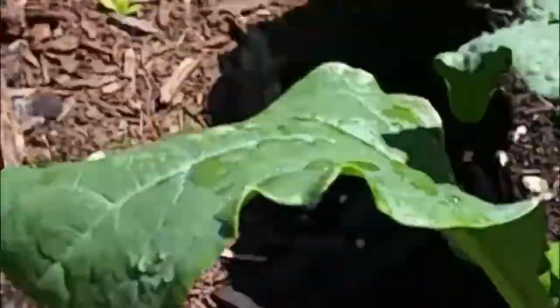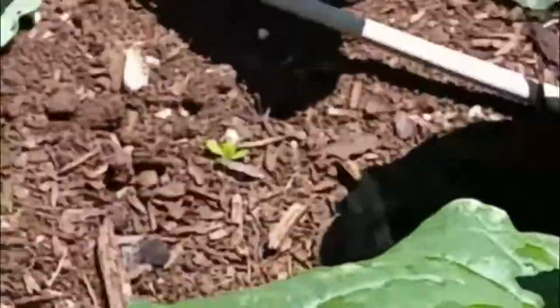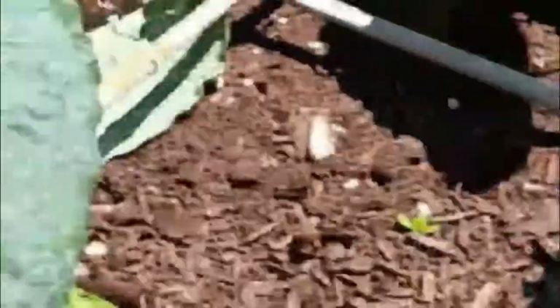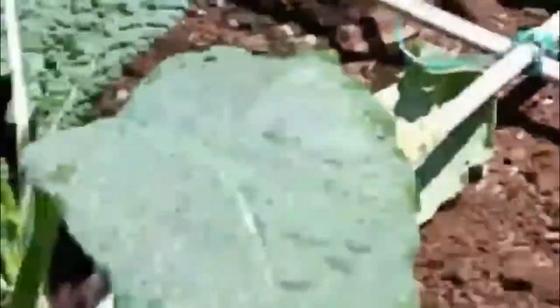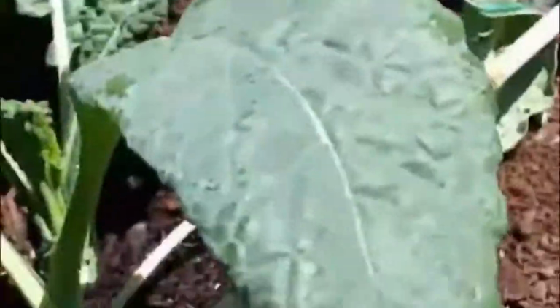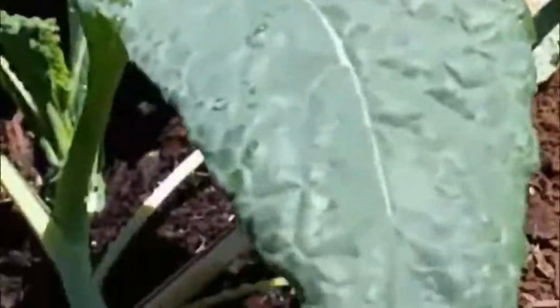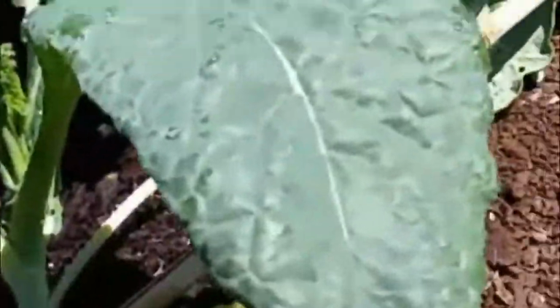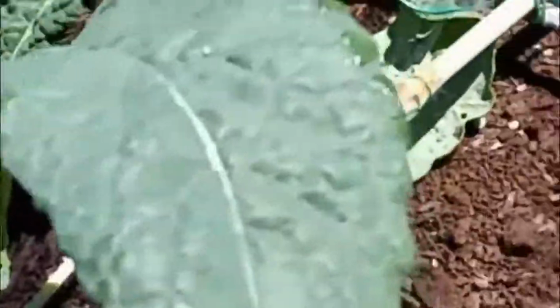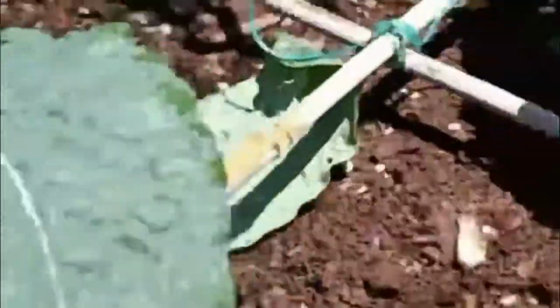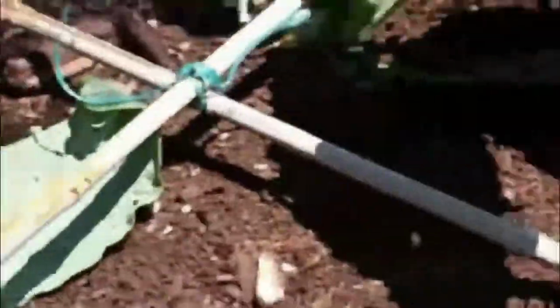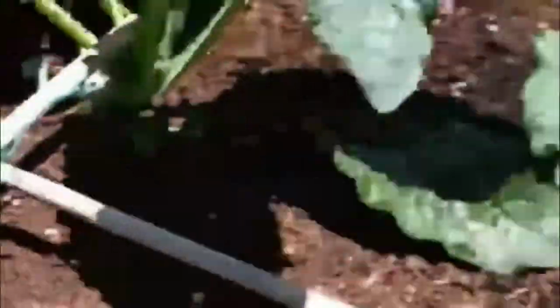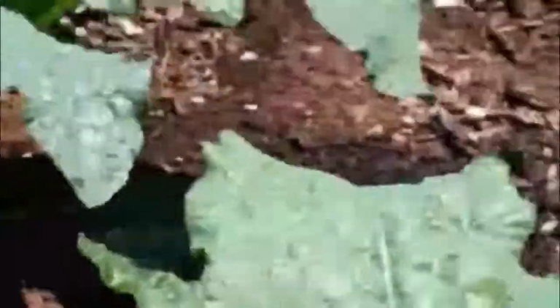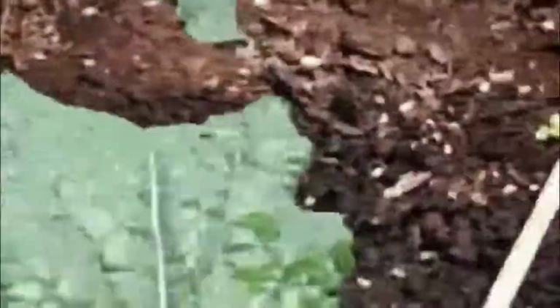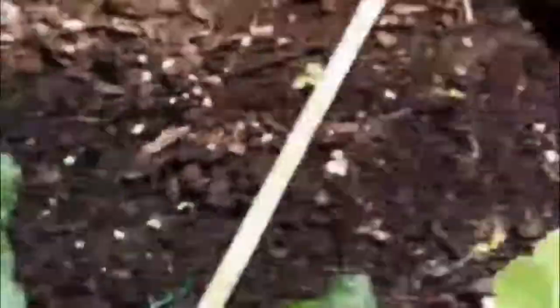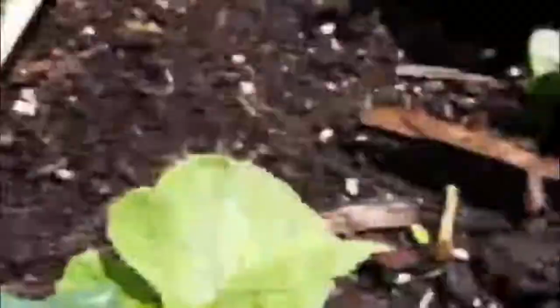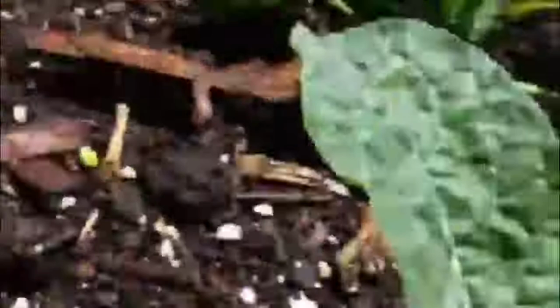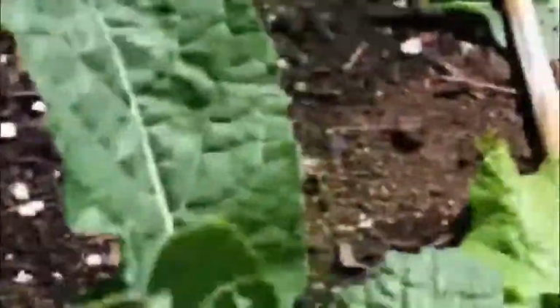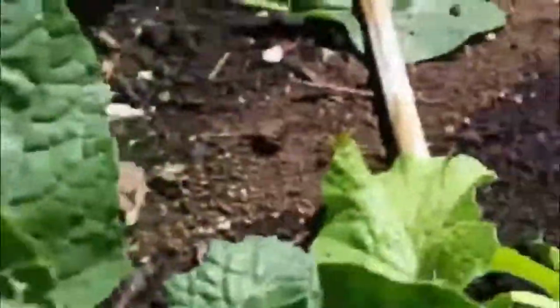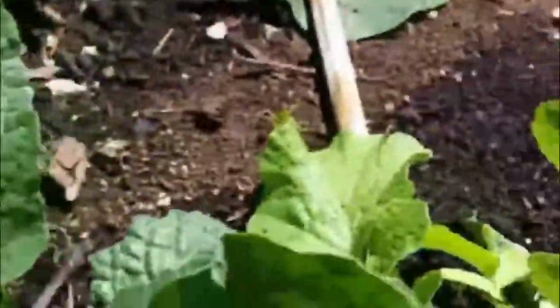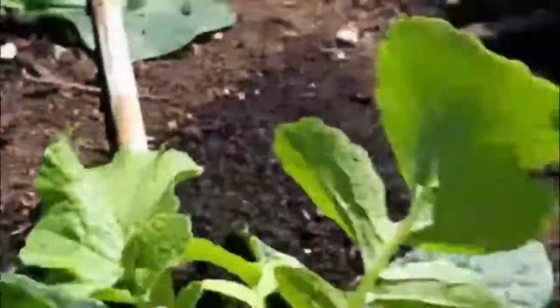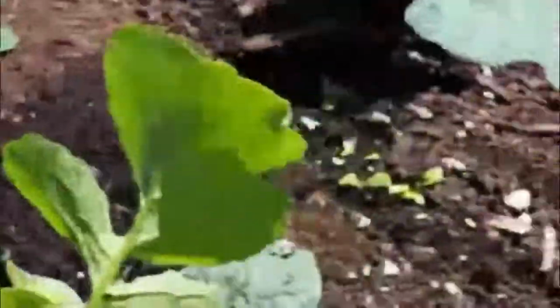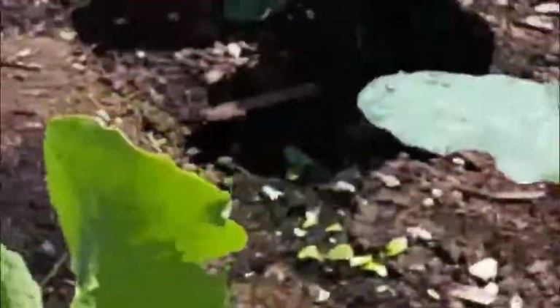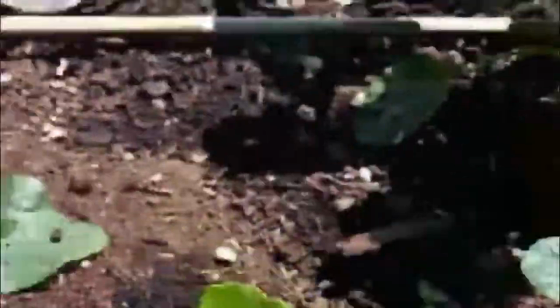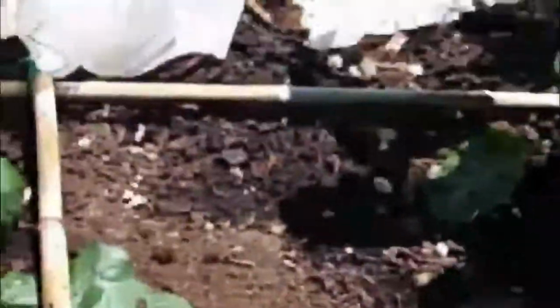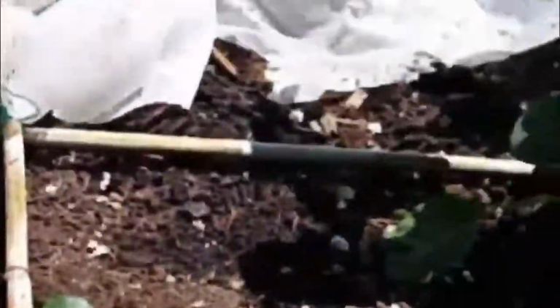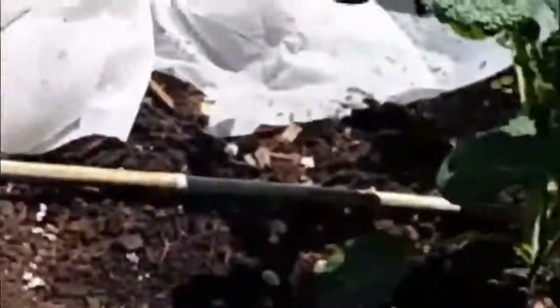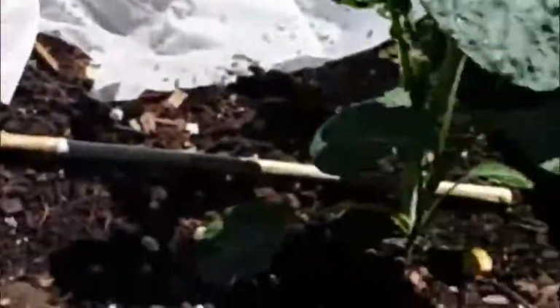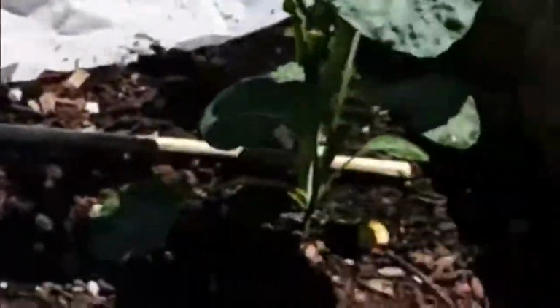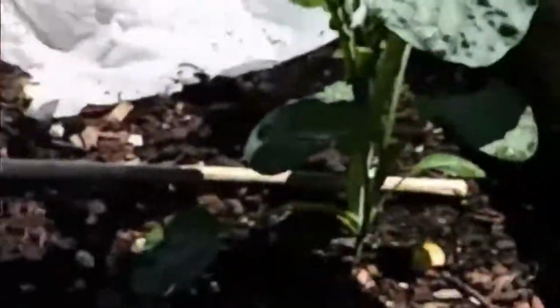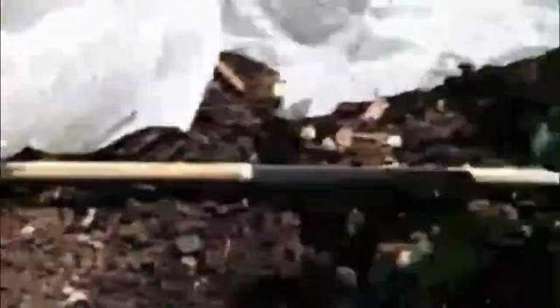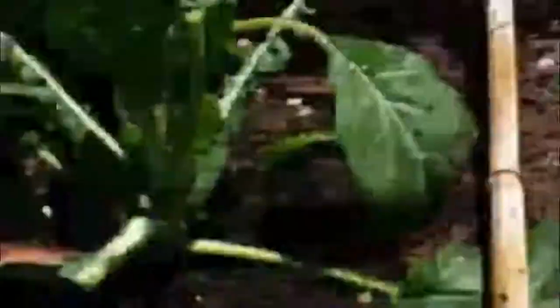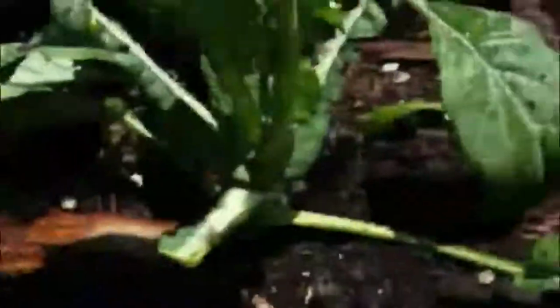Here we have dinosaur kale. It's not huge yet, but you can cut some pieces.